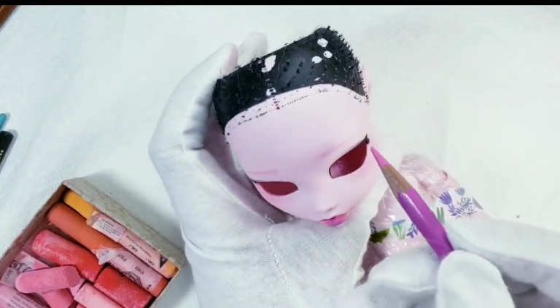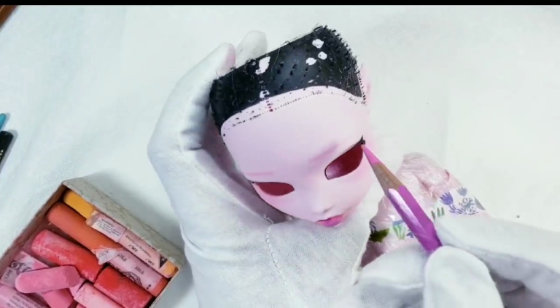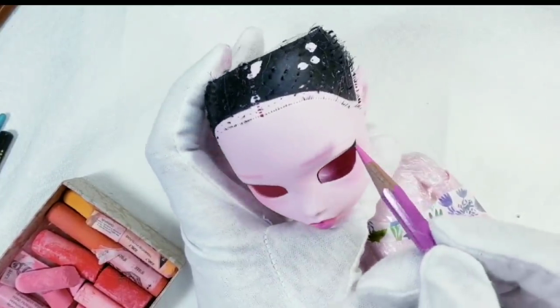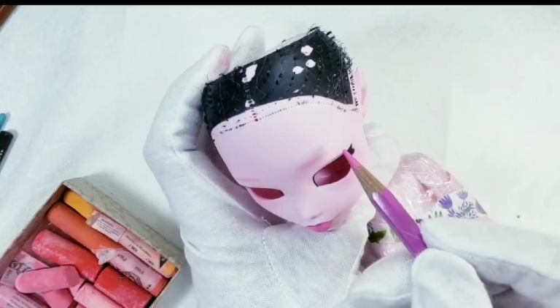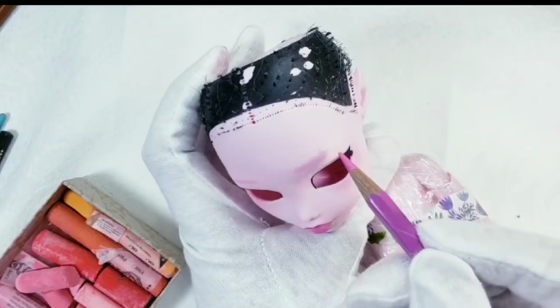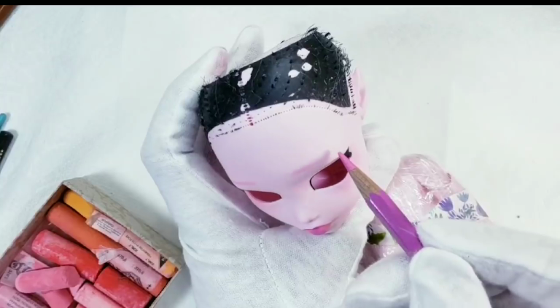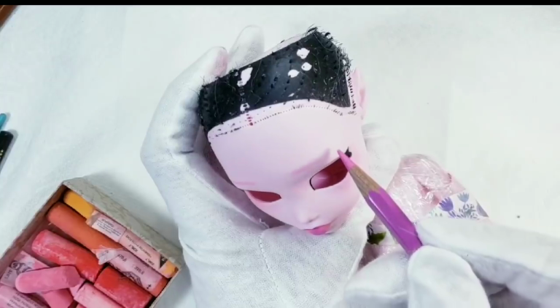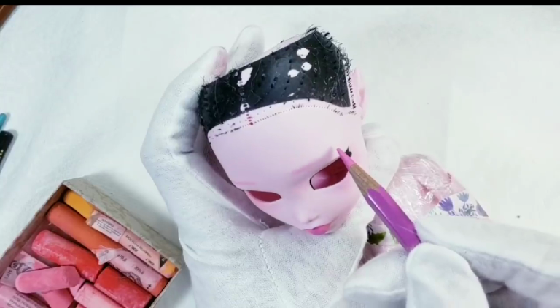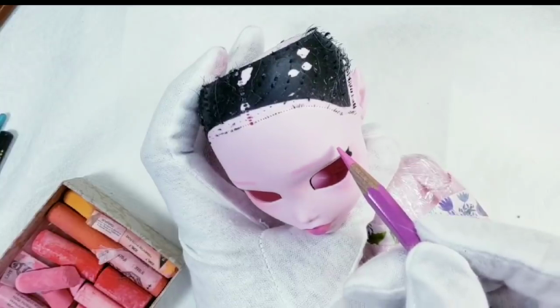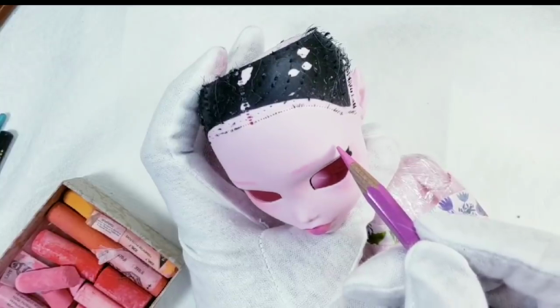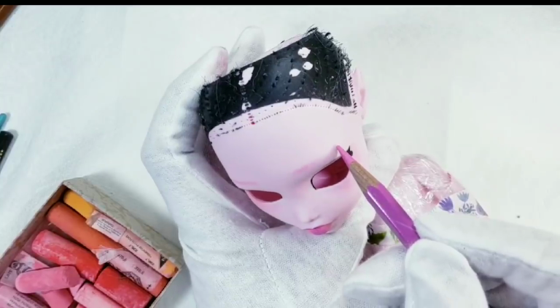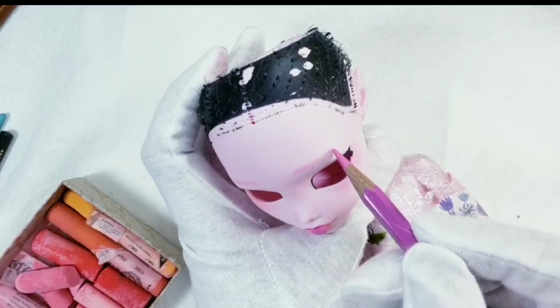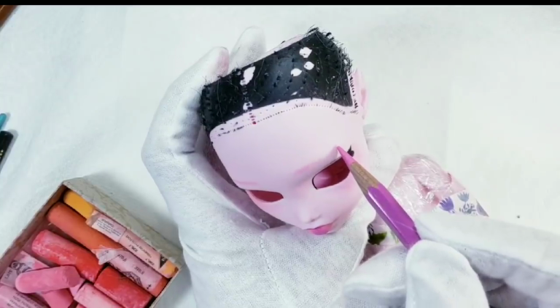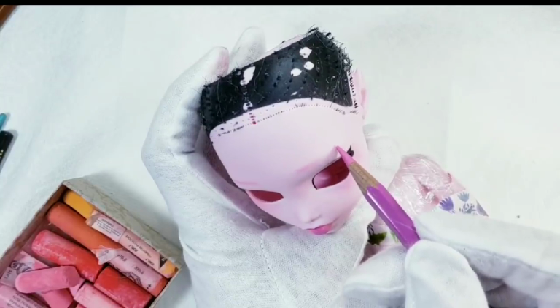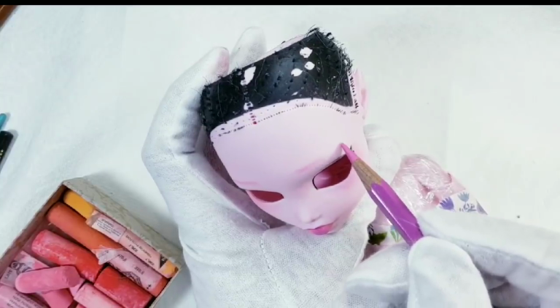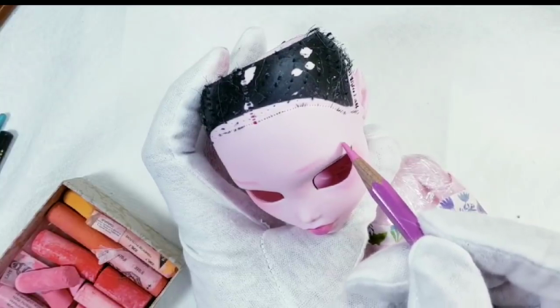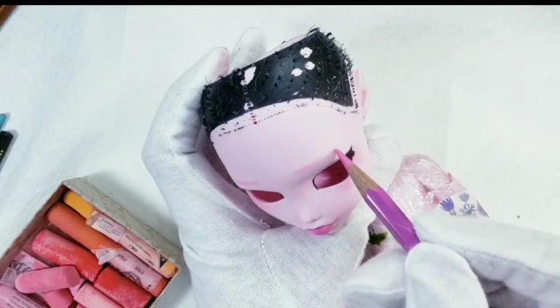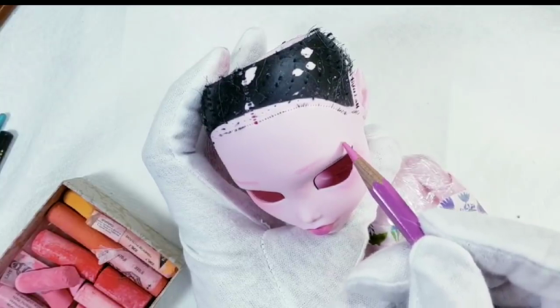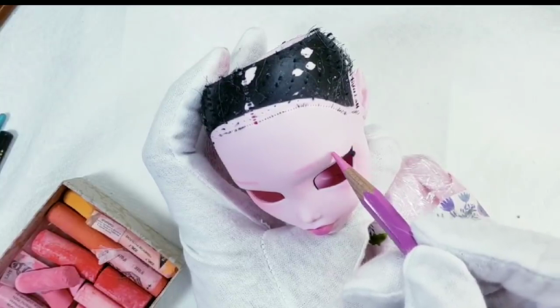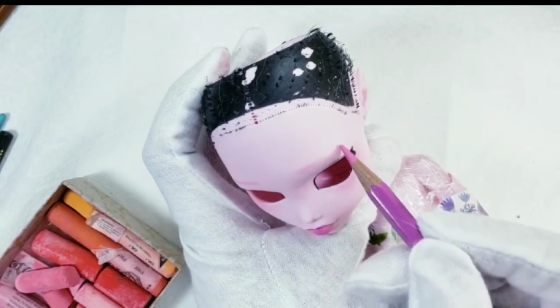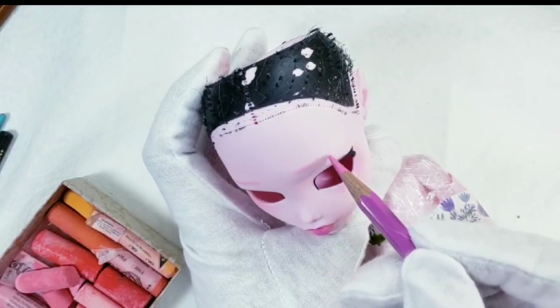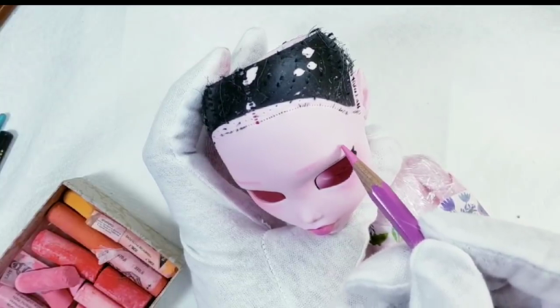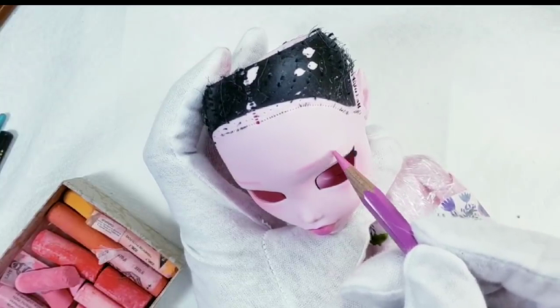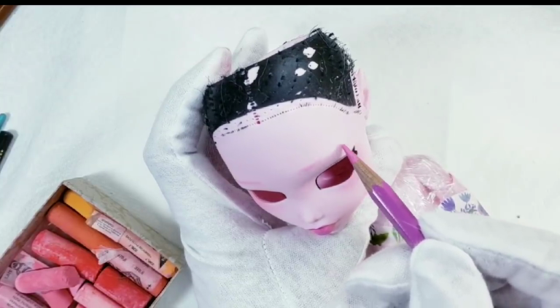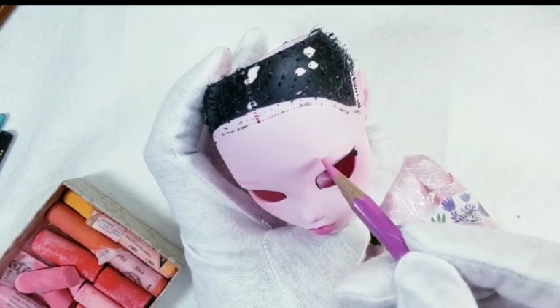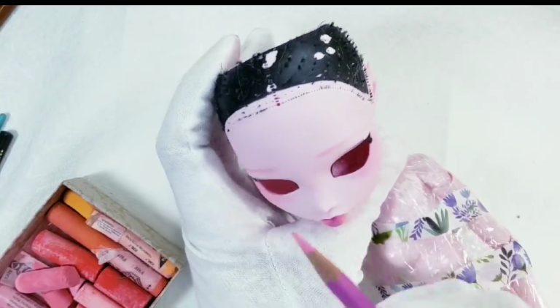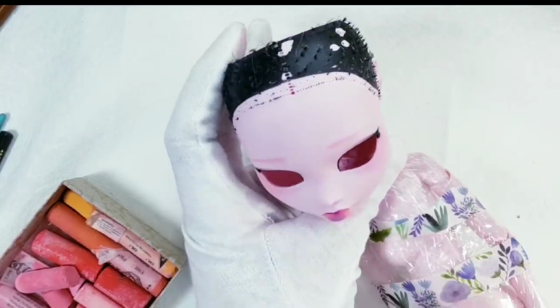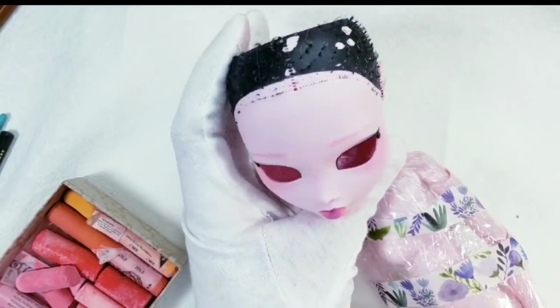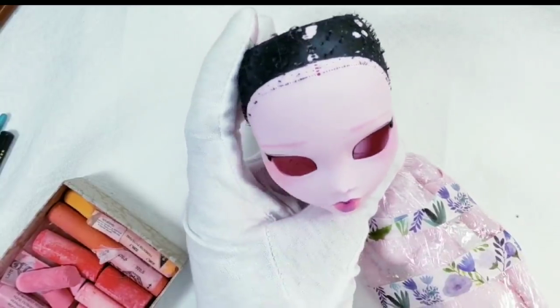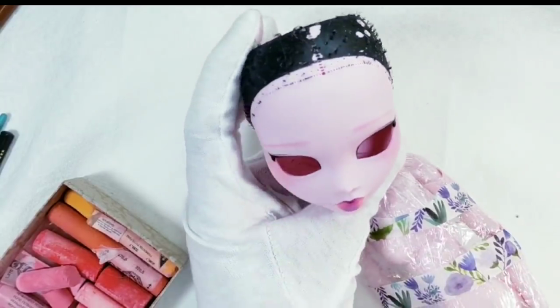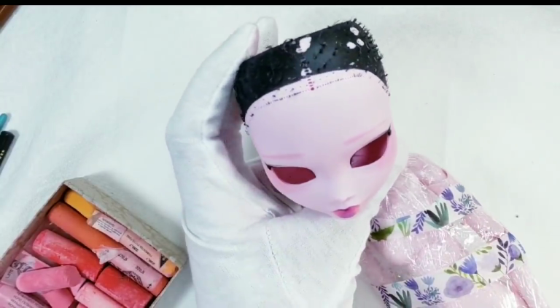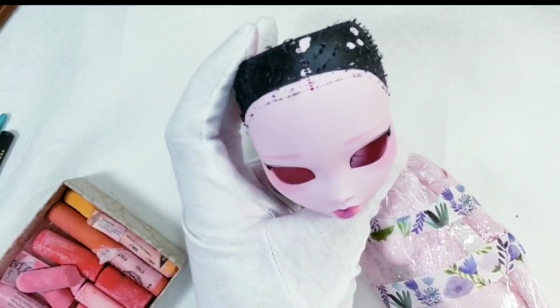I'm drawing the lighter undertones first and then go darker with the pencils.